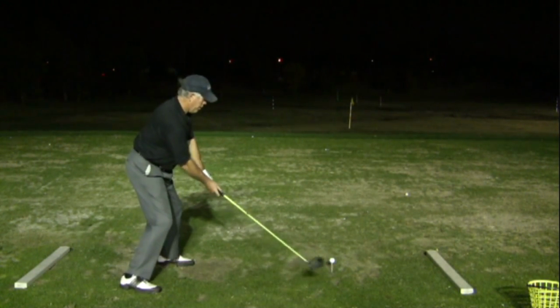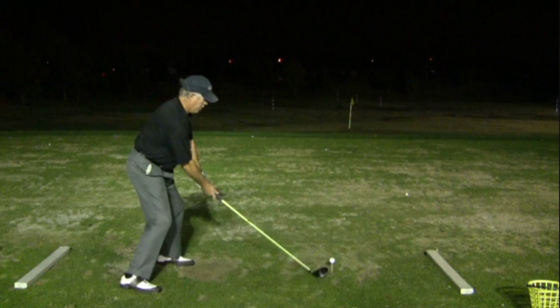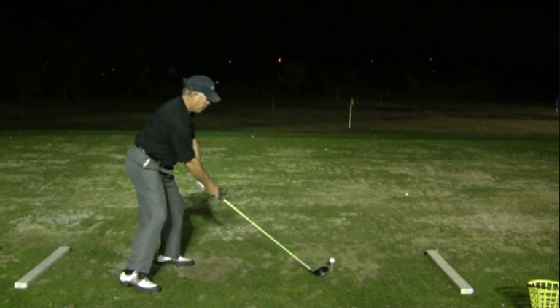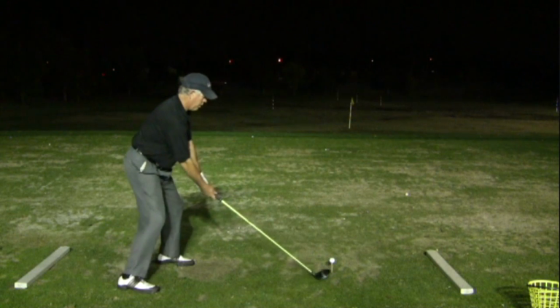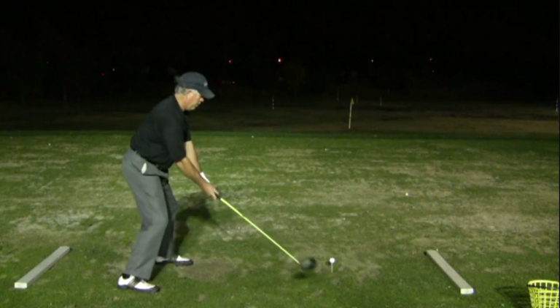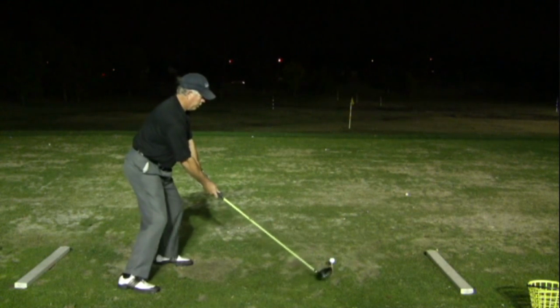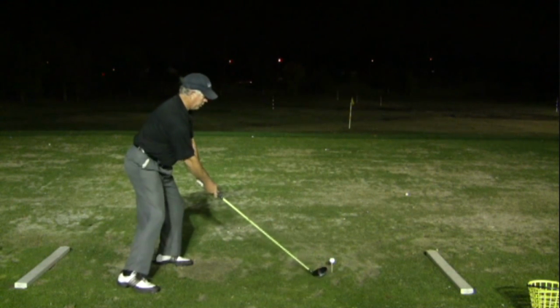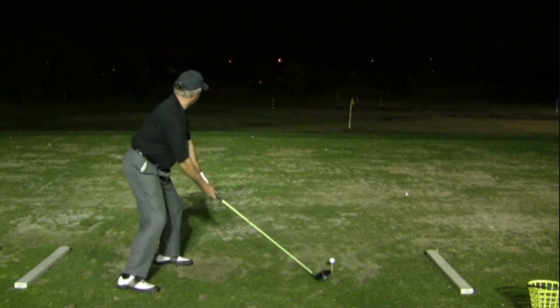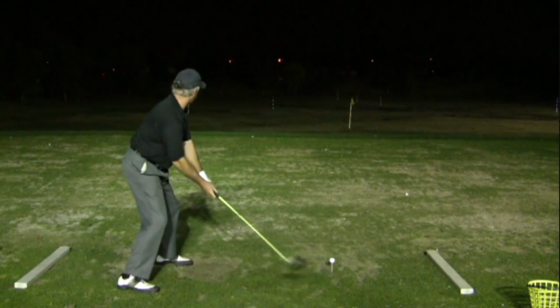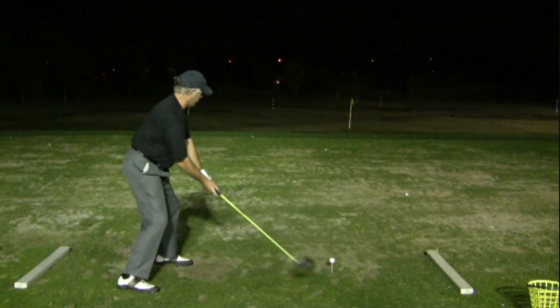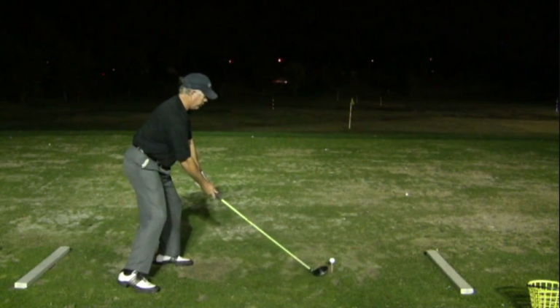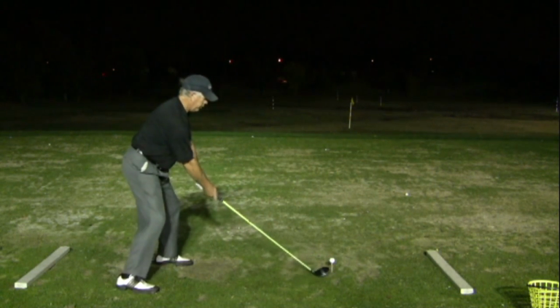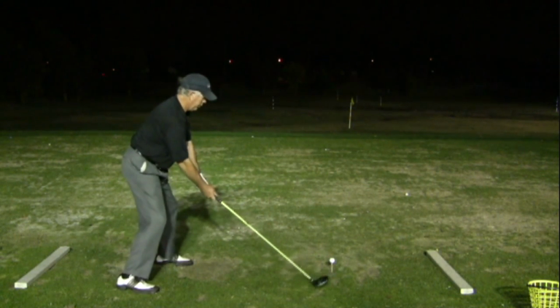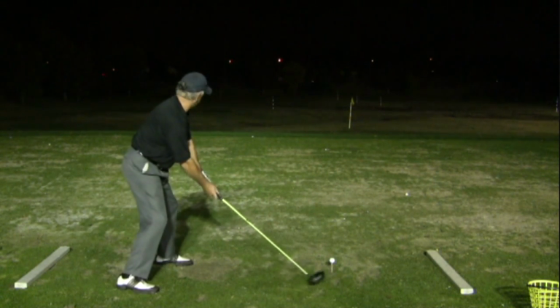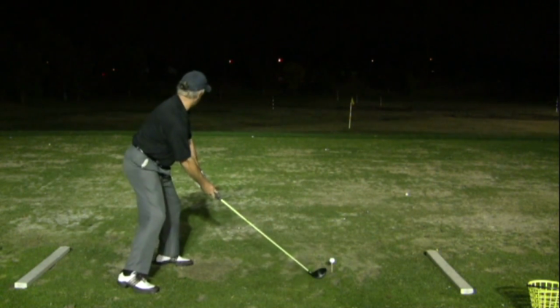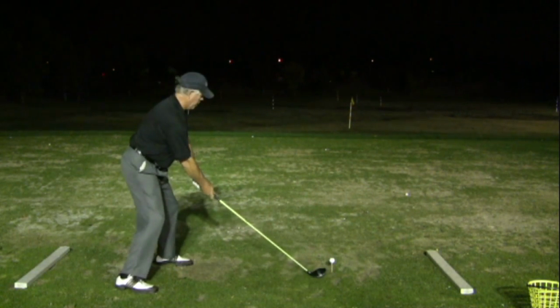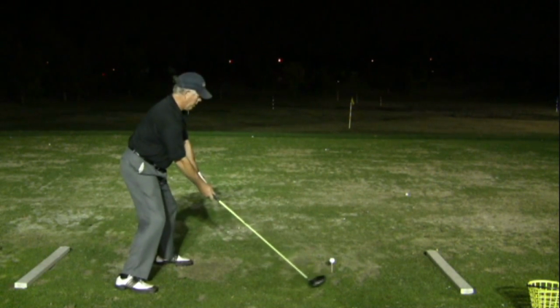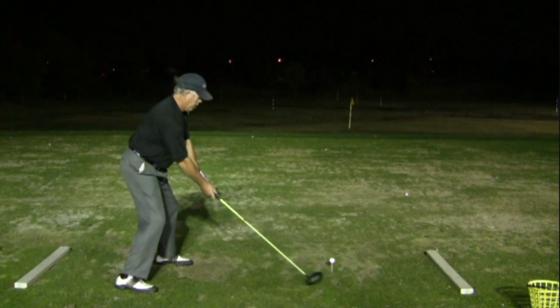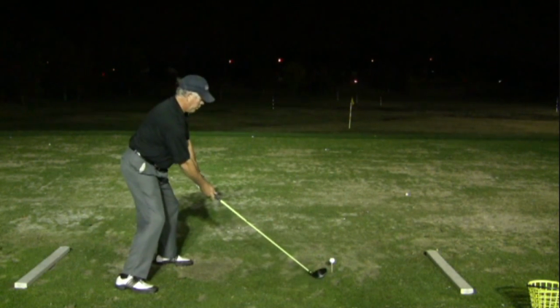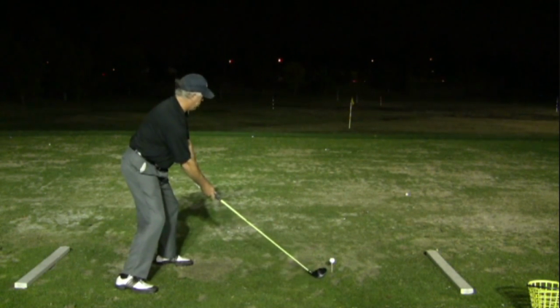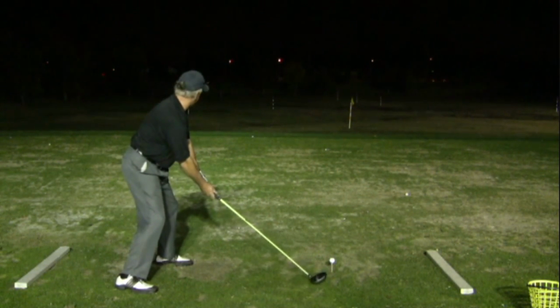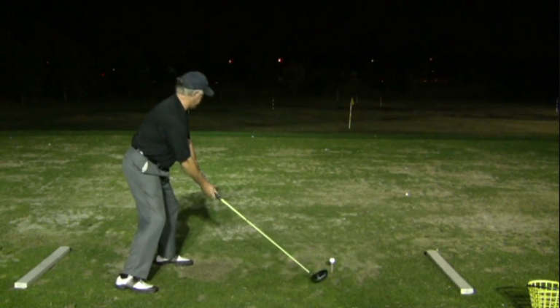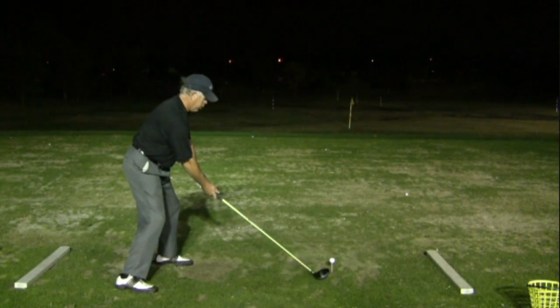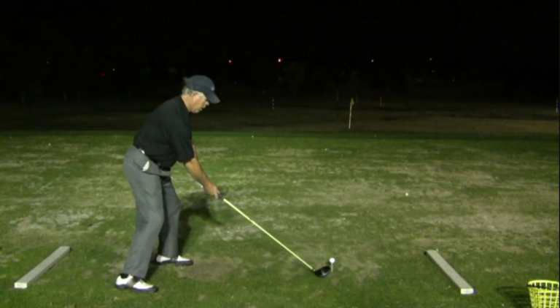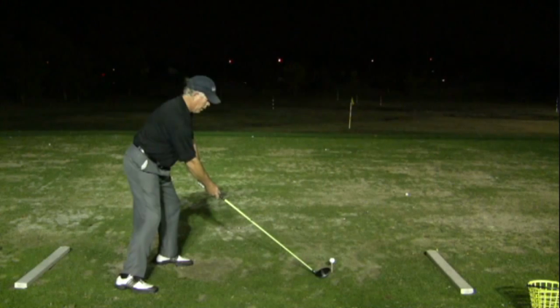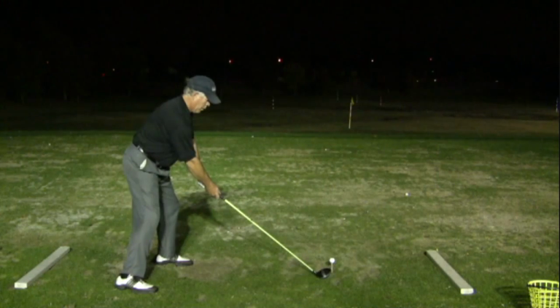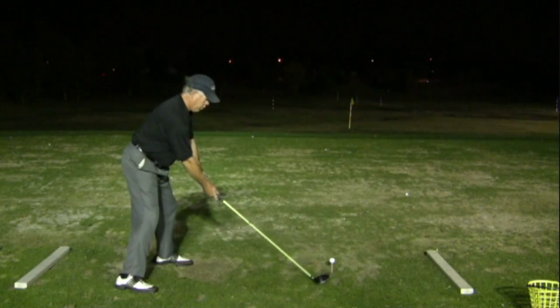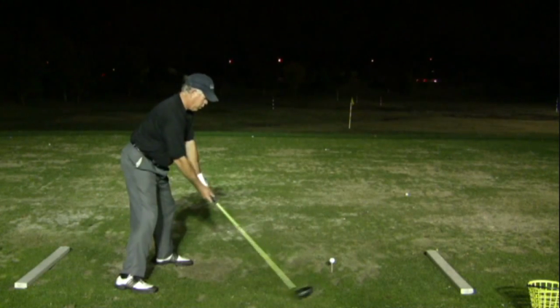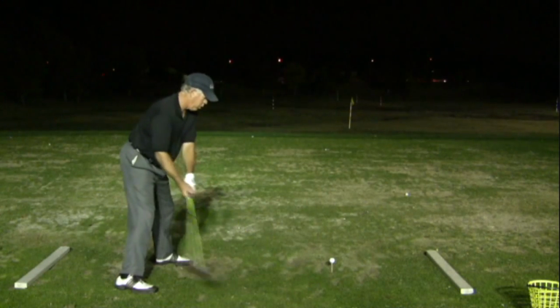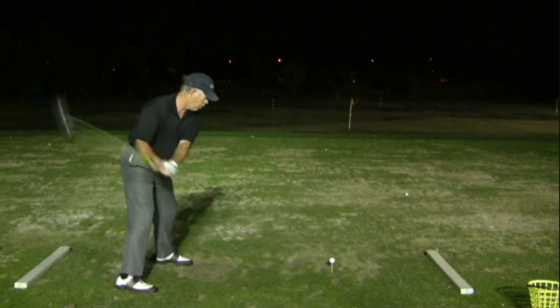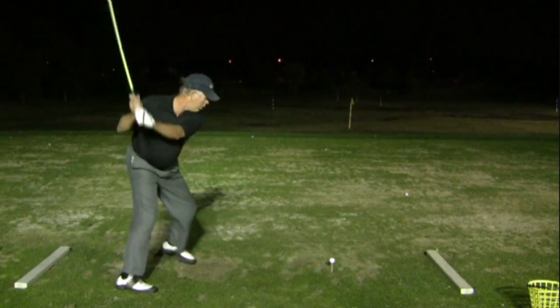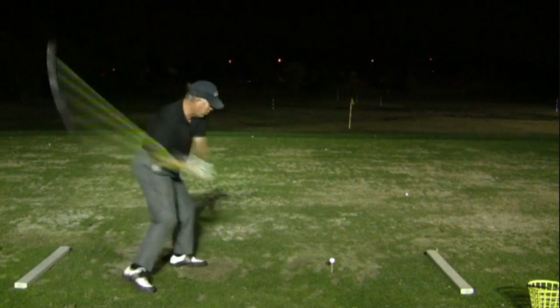You can see that I'm standing really far off the ball. I know that centrifugal force will carry the club head out to the ball for a beautiful draw.